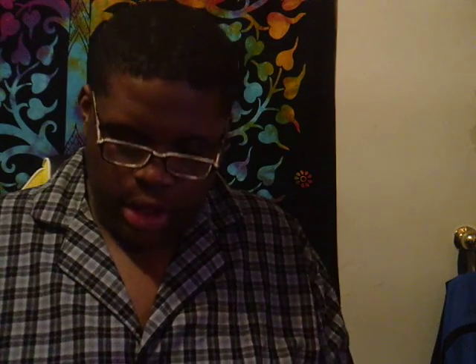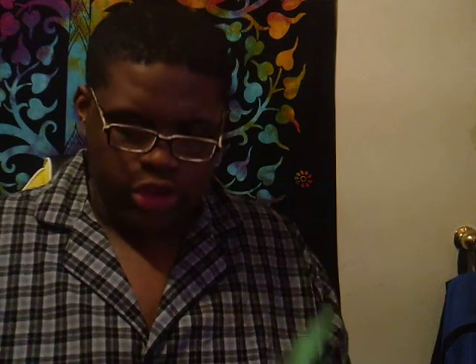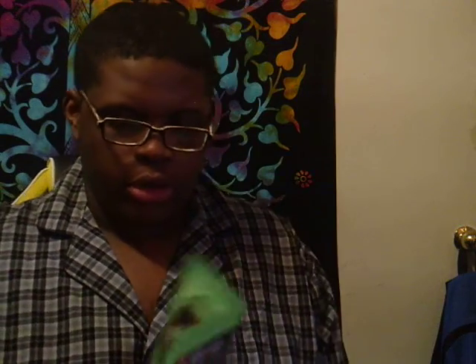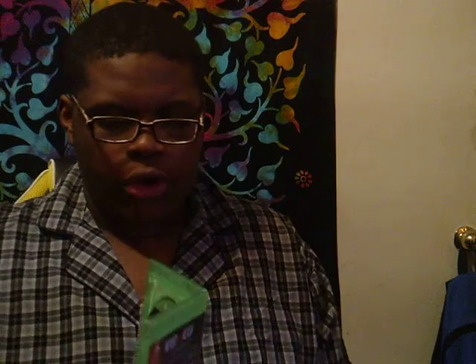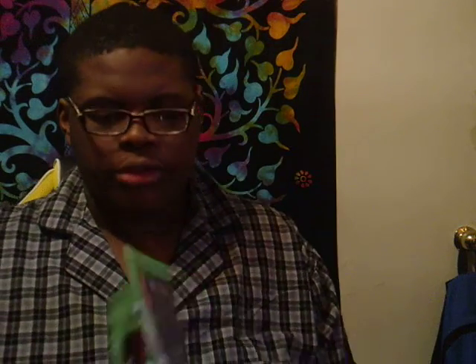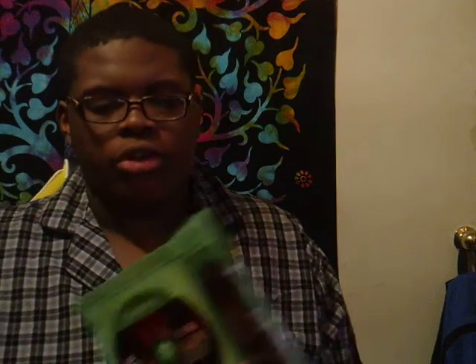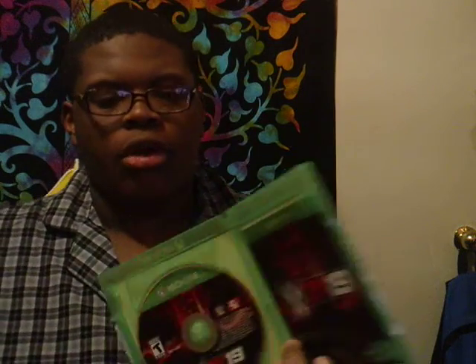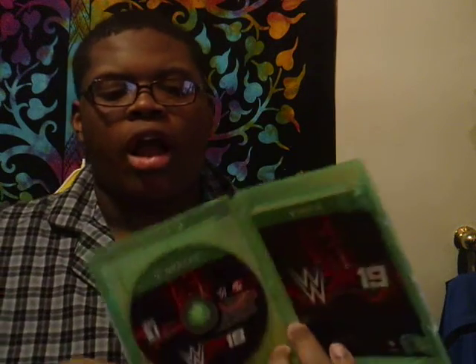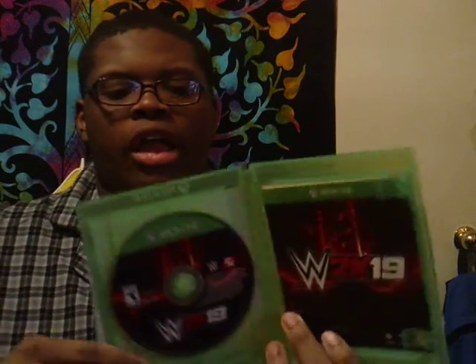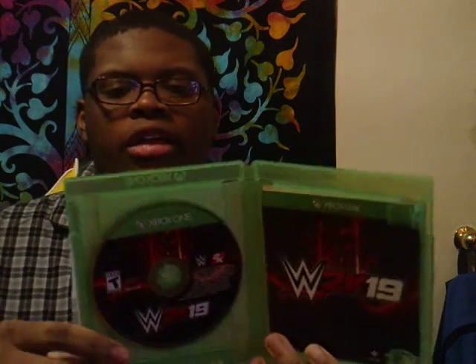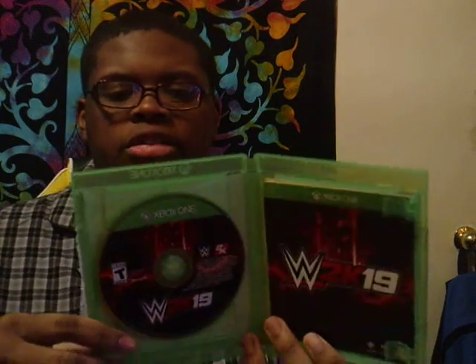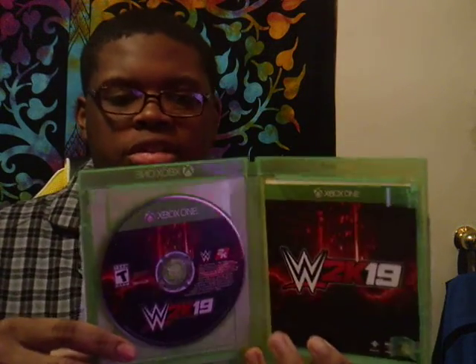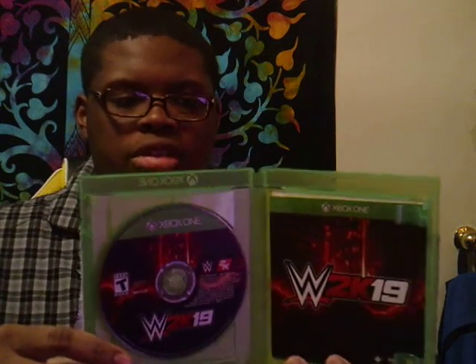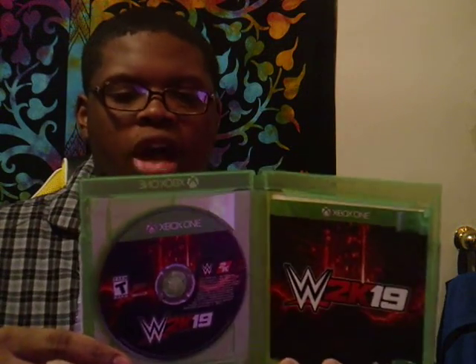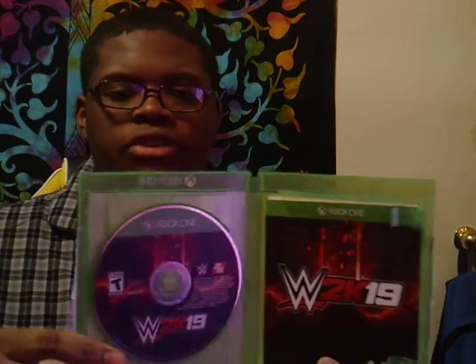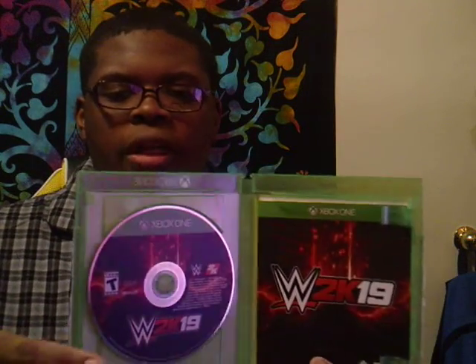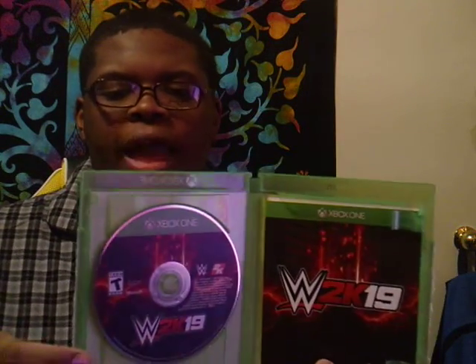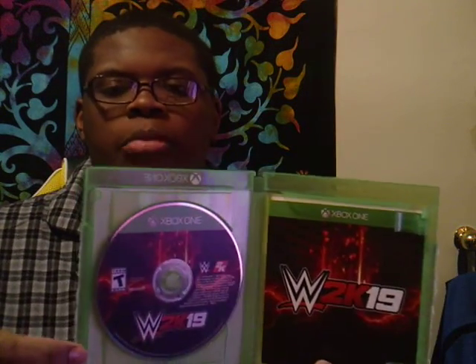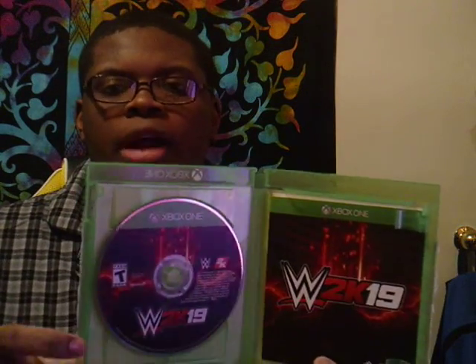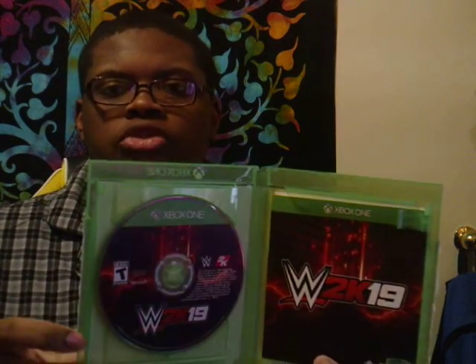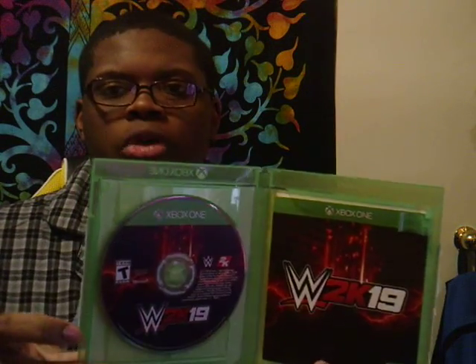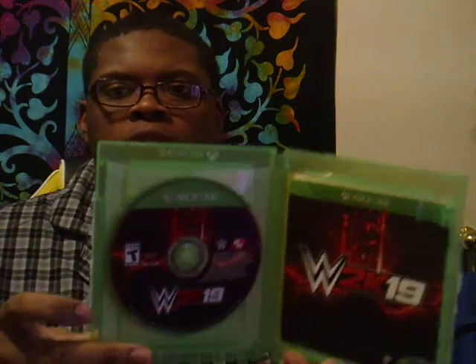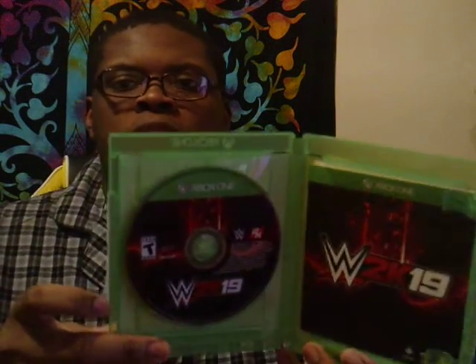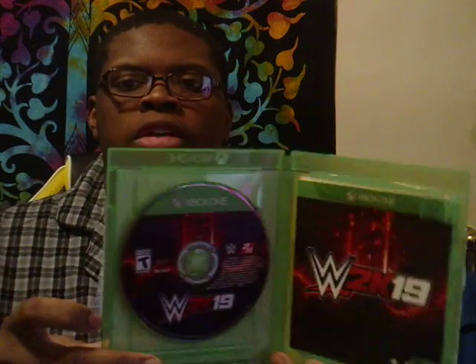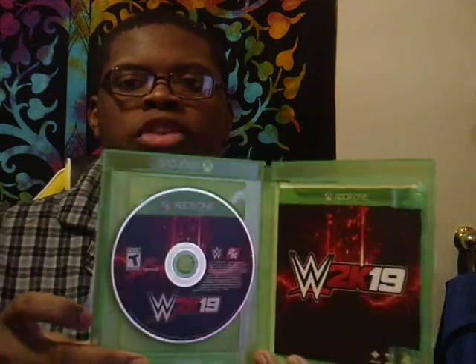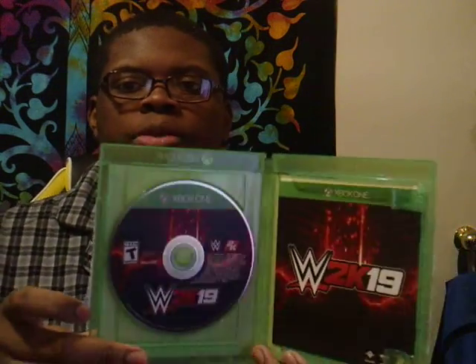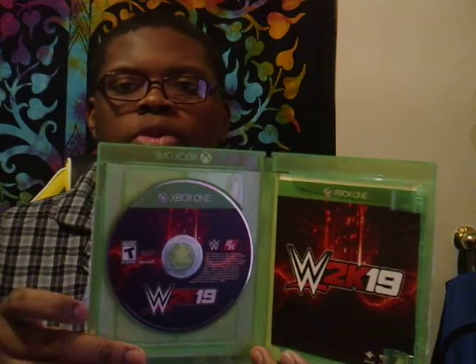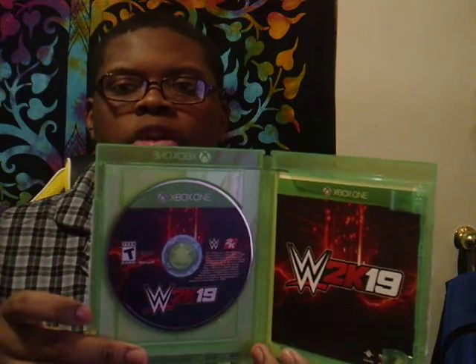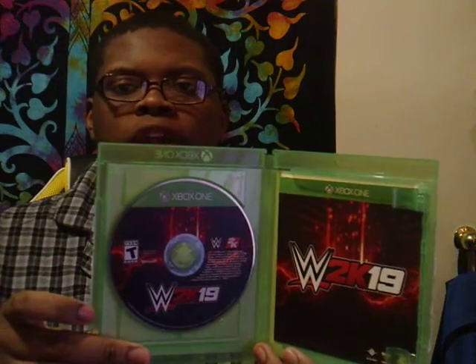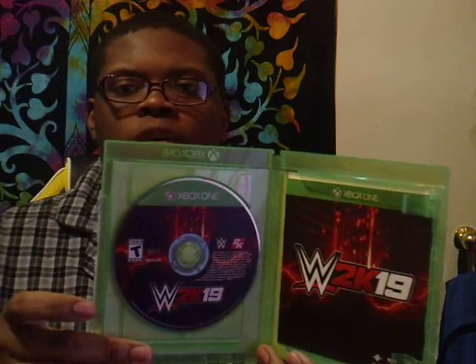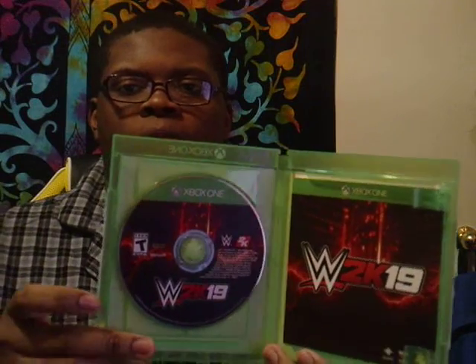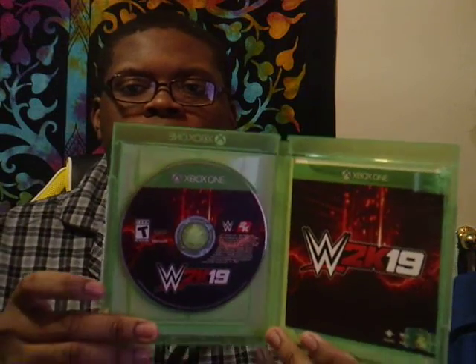Let me do a quick zoom of the Xbox One WWE 2K19 disc.